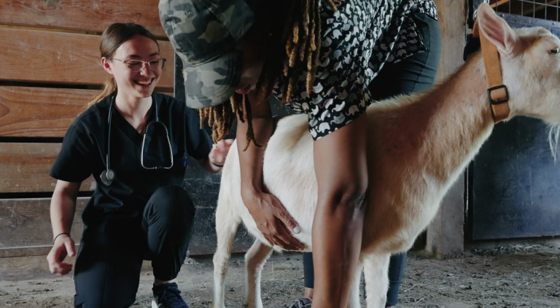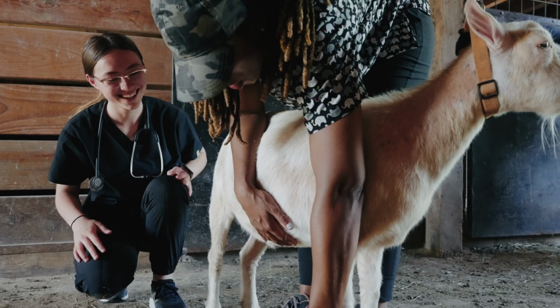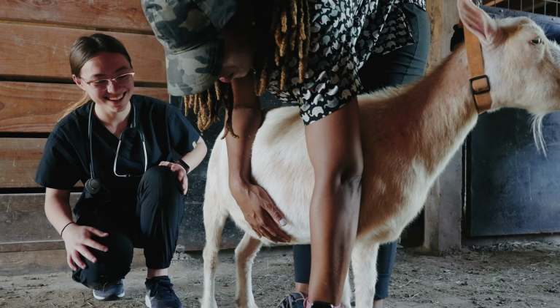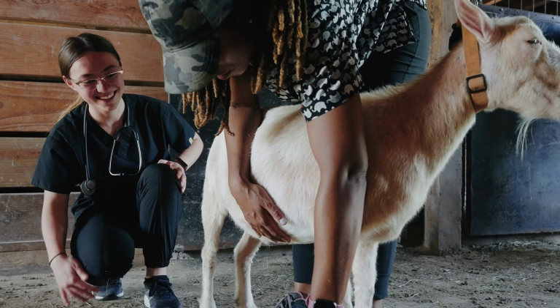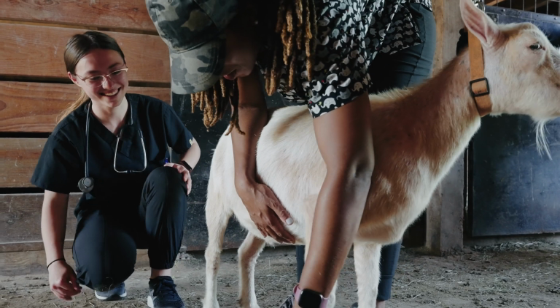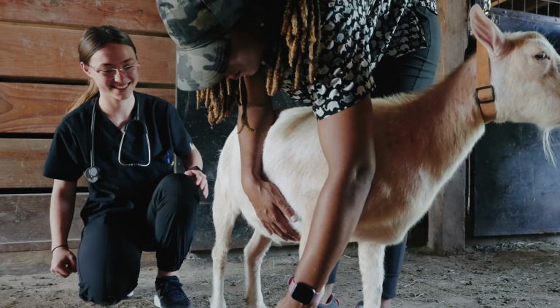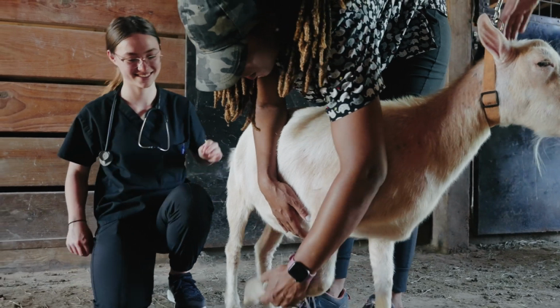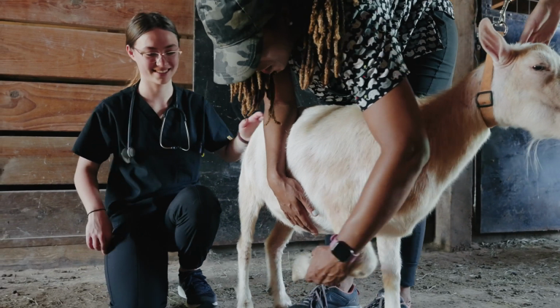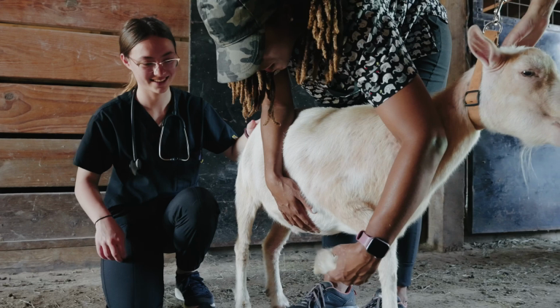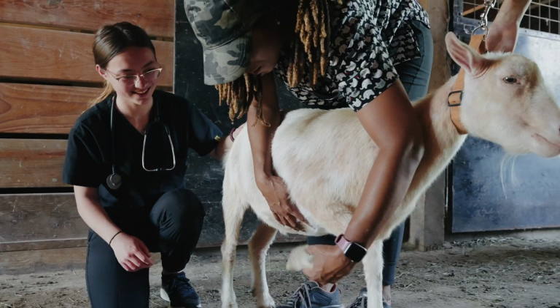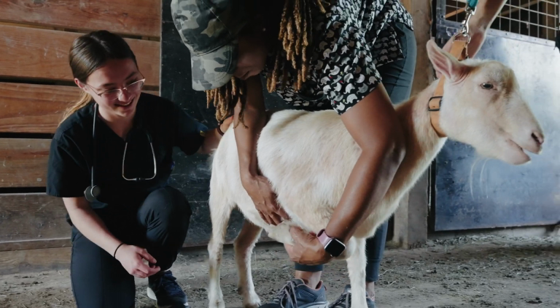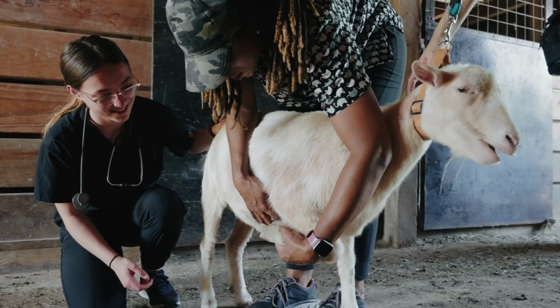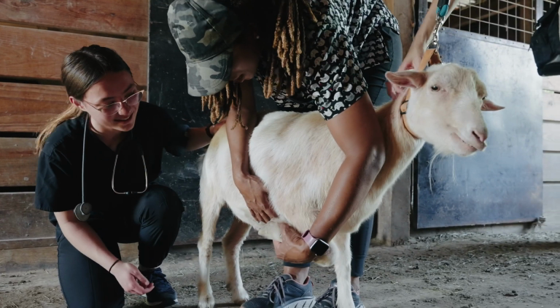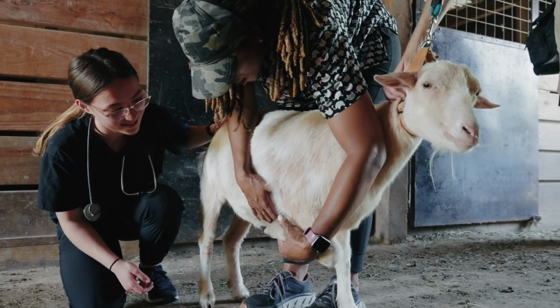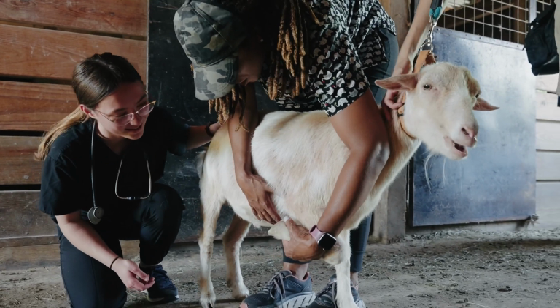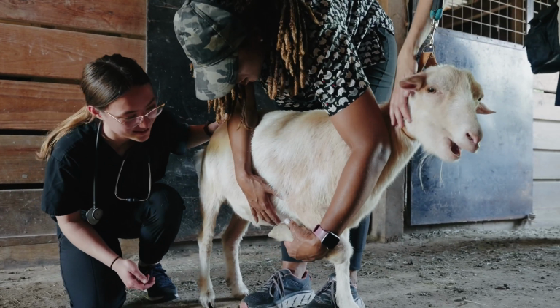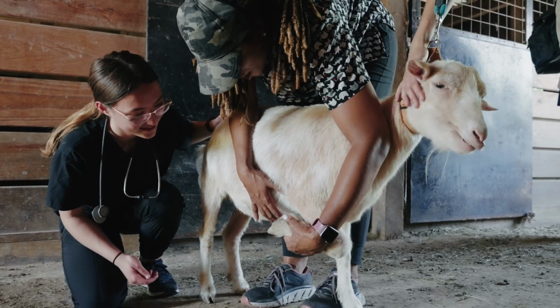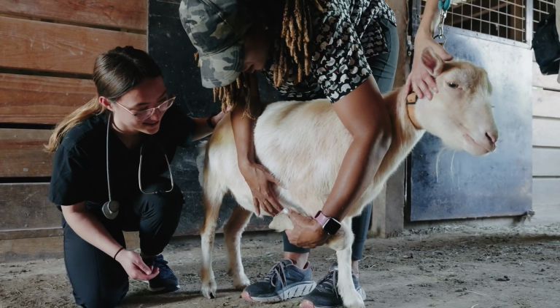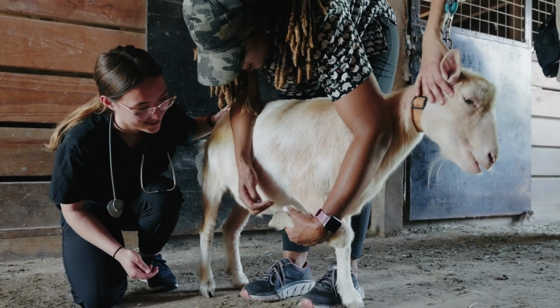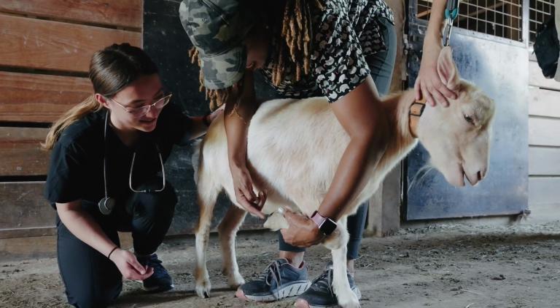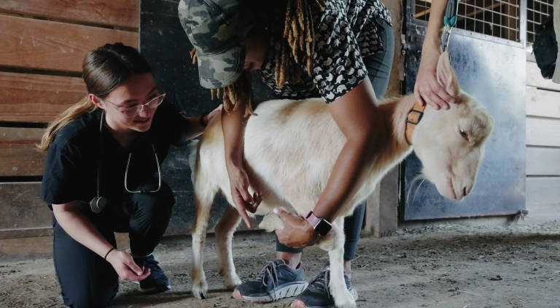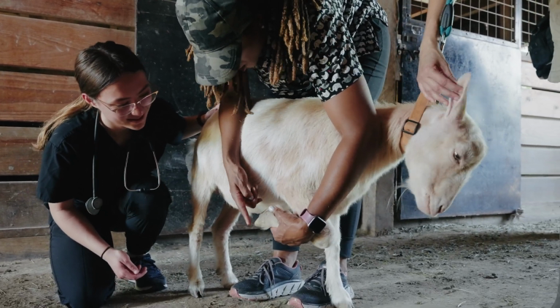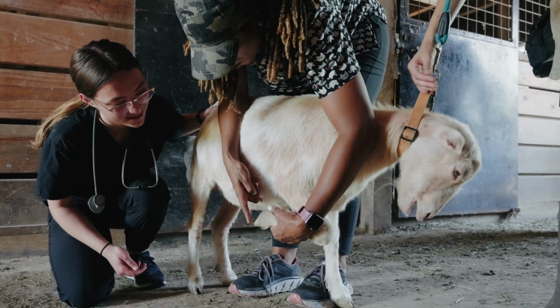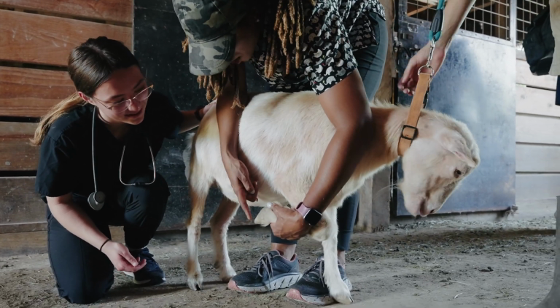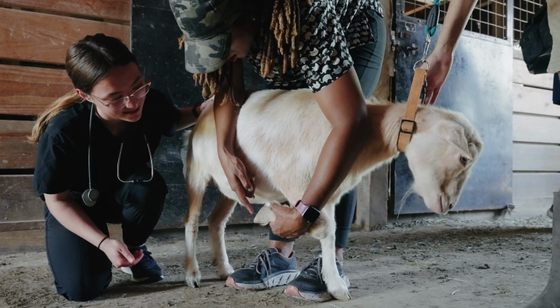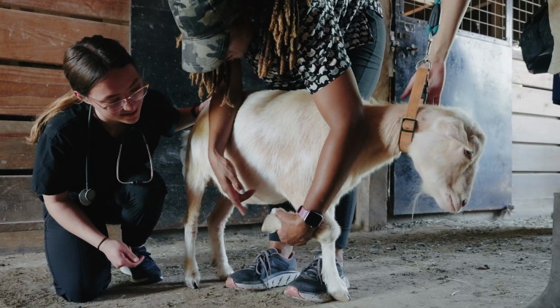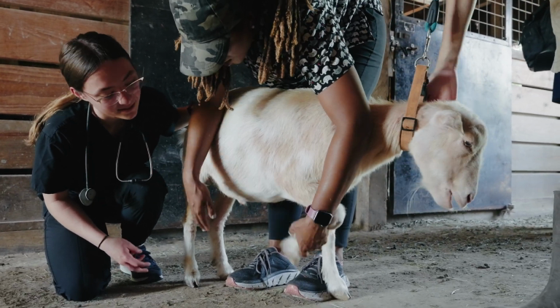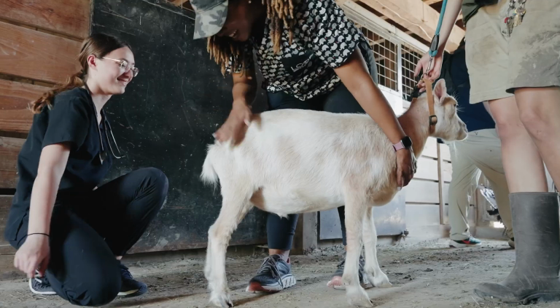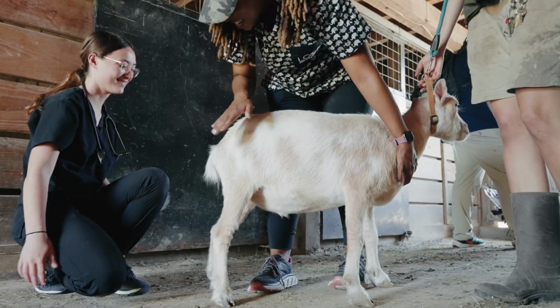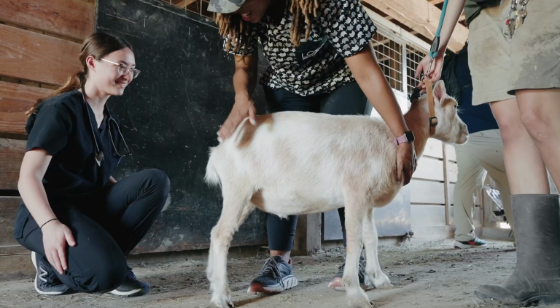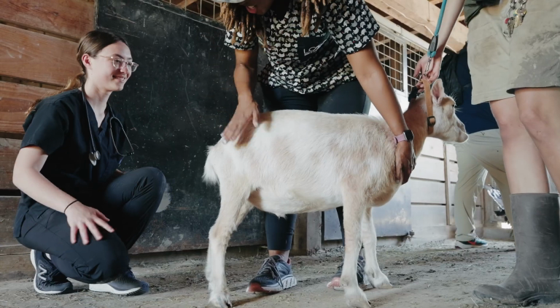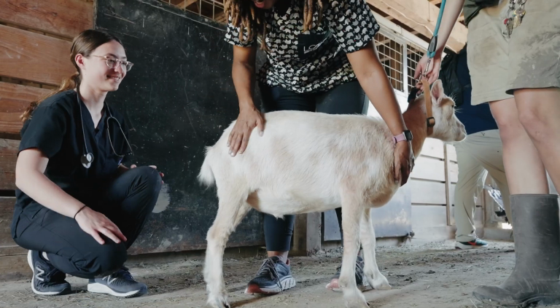So hooves, you always want to lift up and just take a look. These actually look pretty good. He's in good shape.